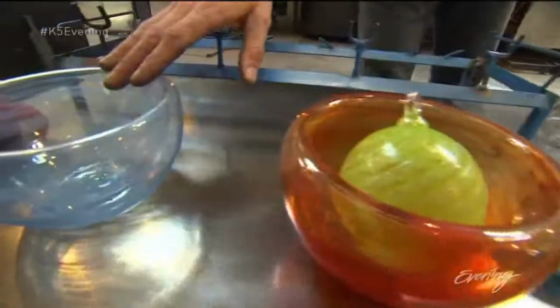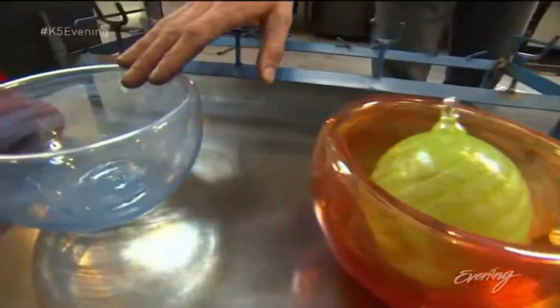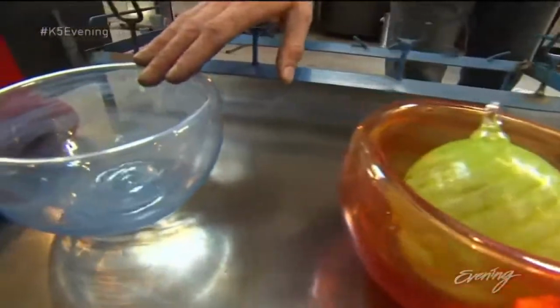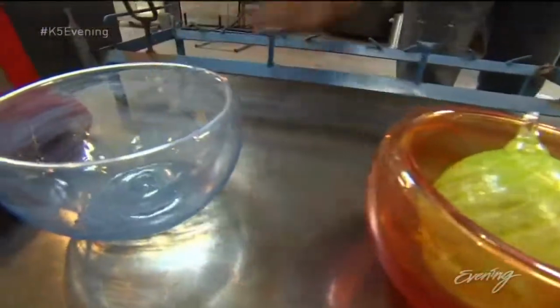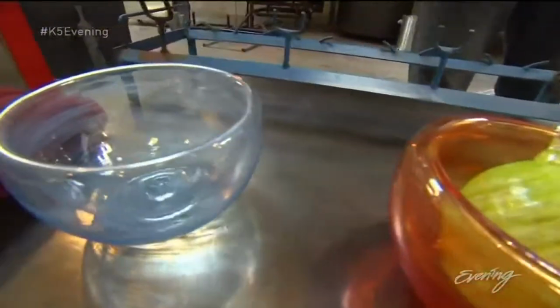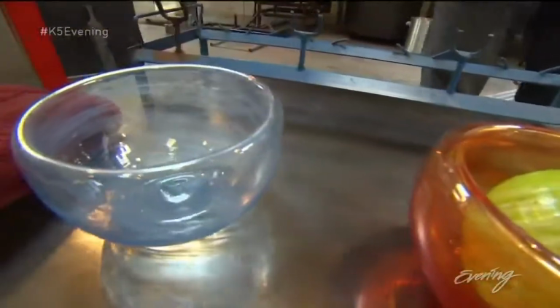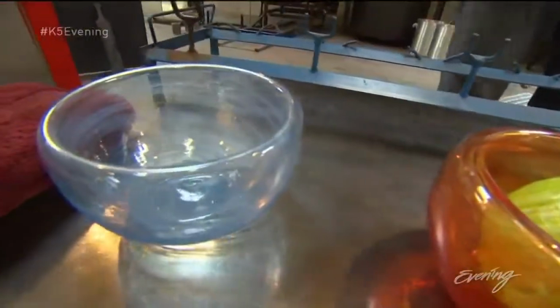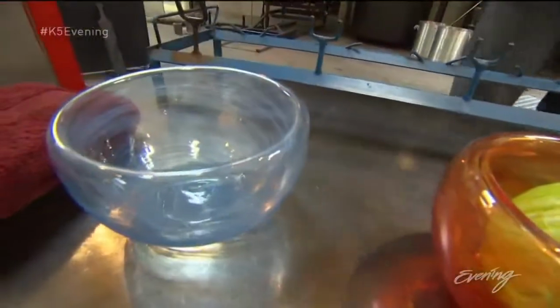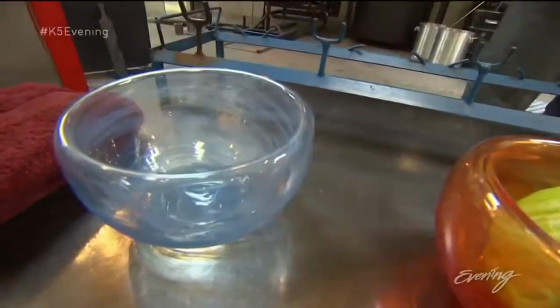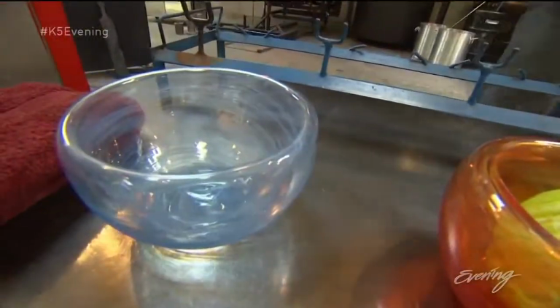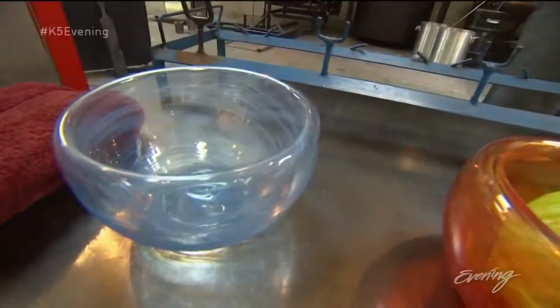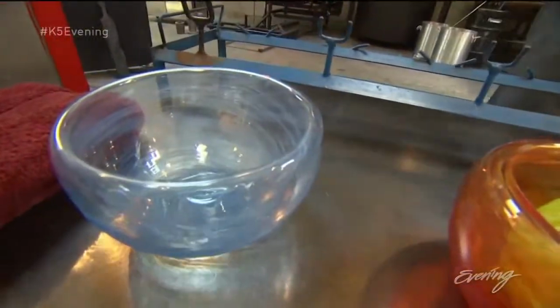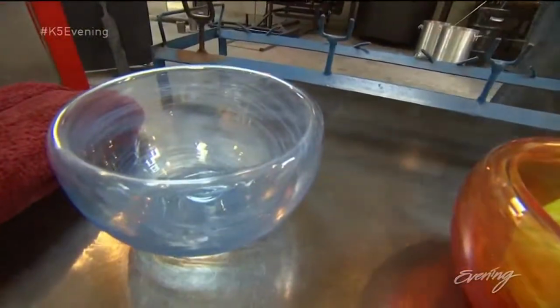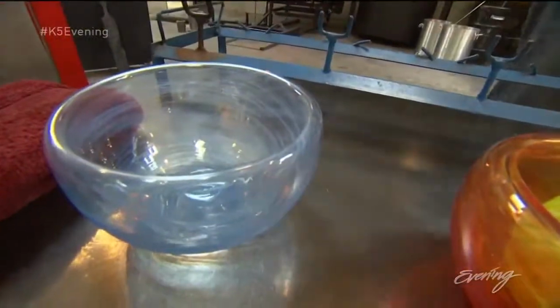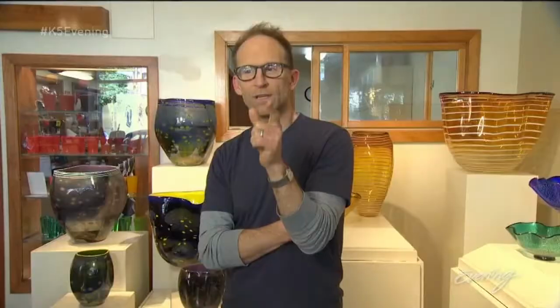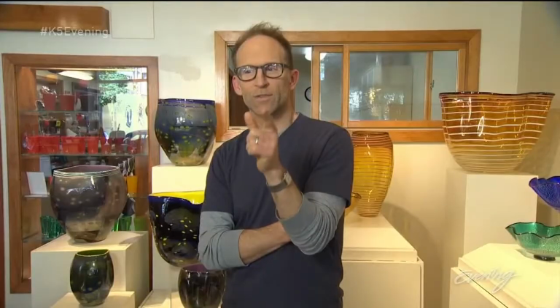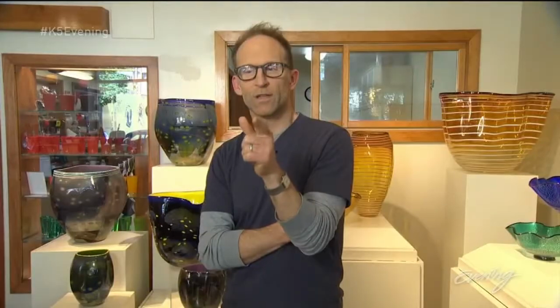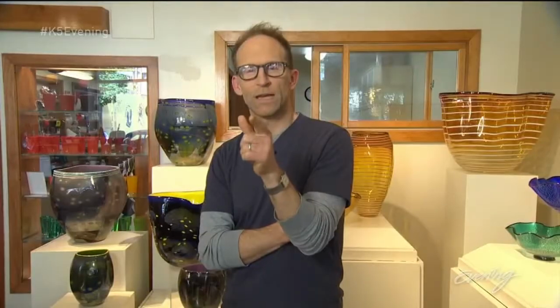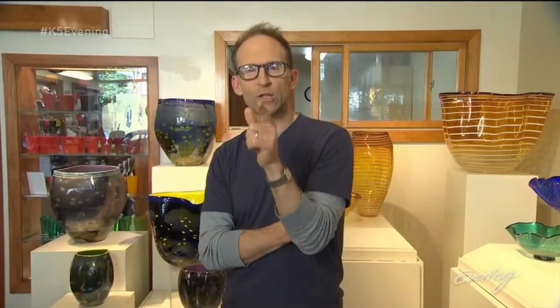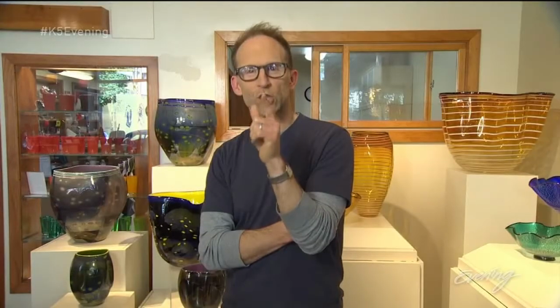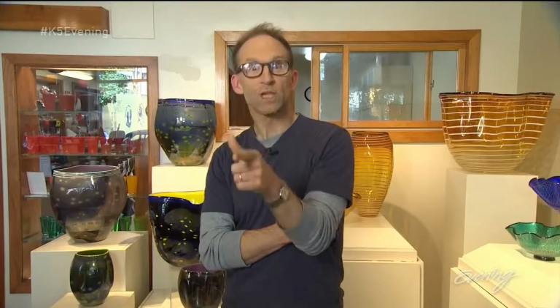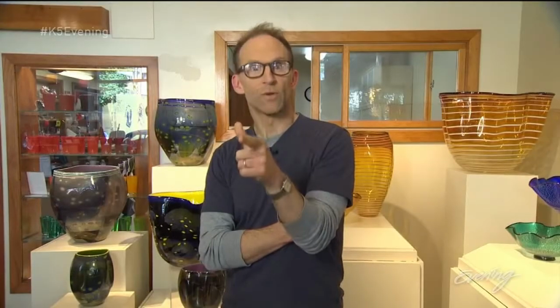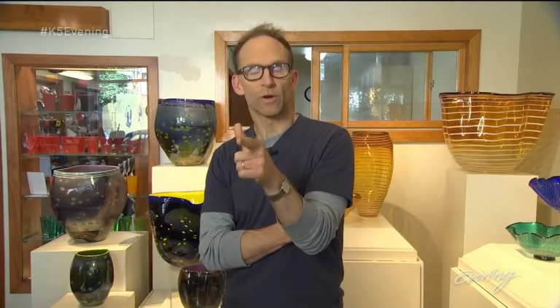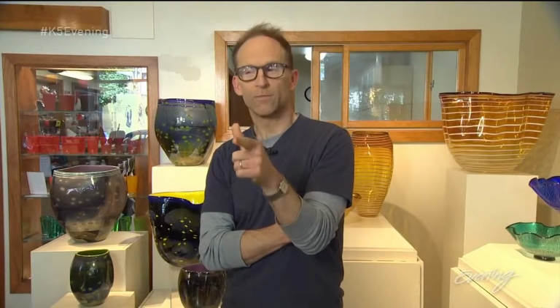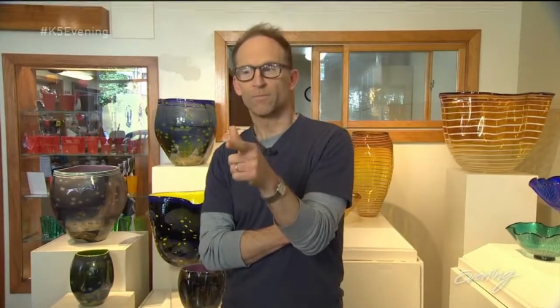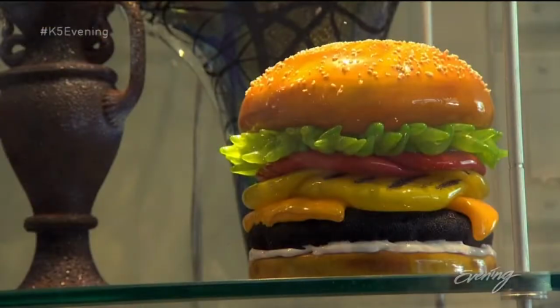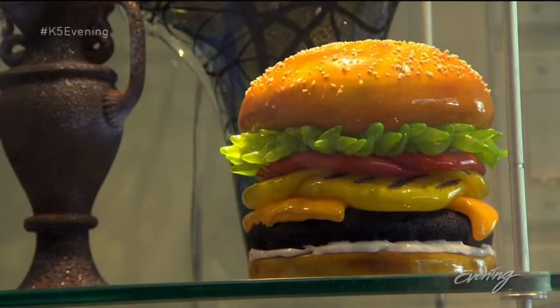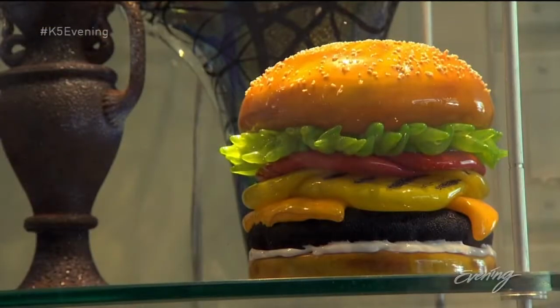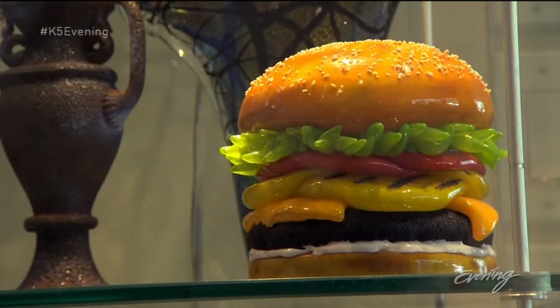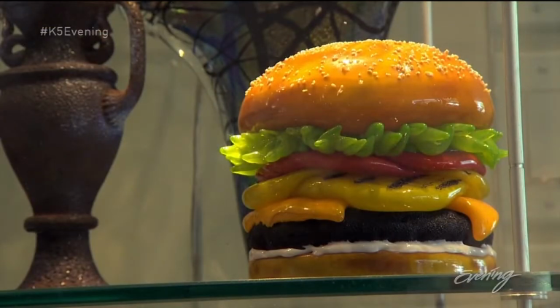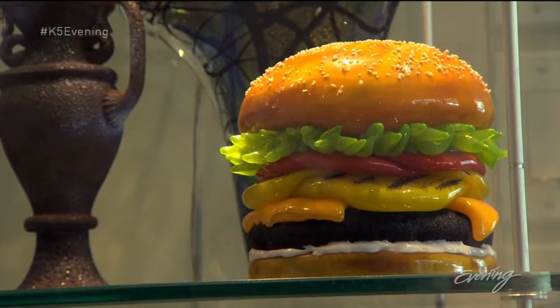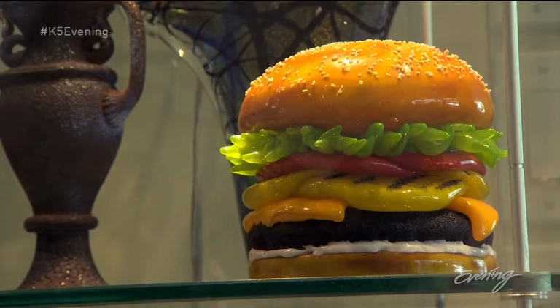We're going to make a bowl. At first I was going to make a cheeseburger, but I thought, well, that's already been done.